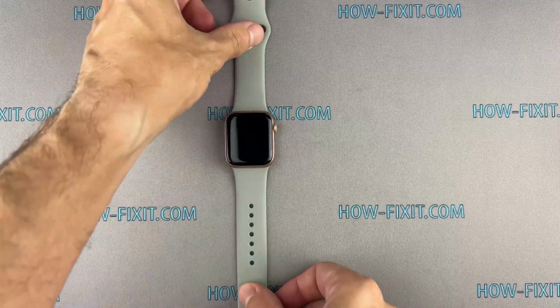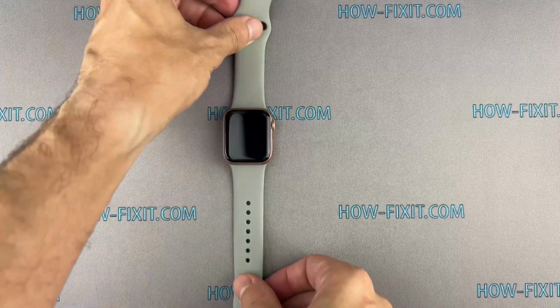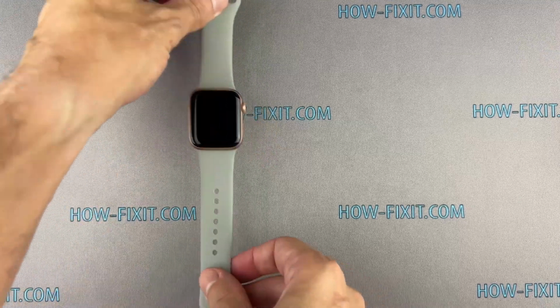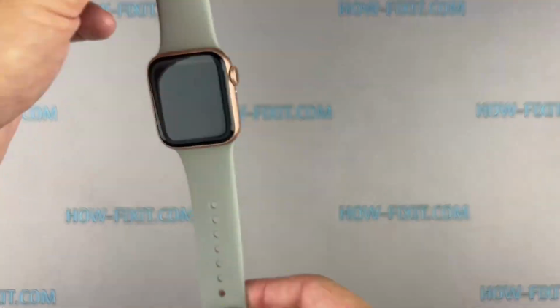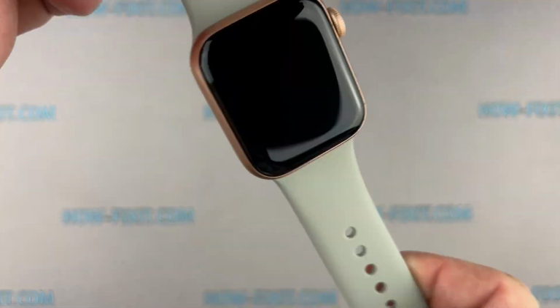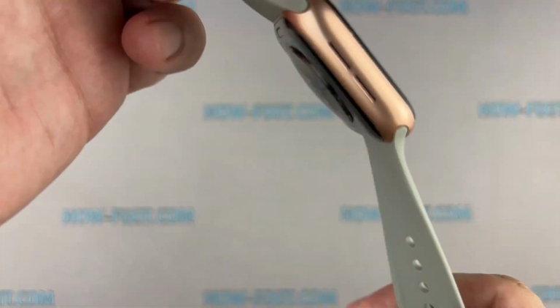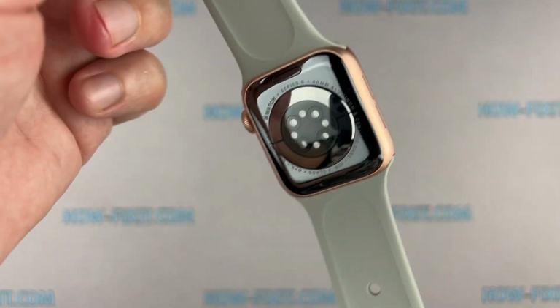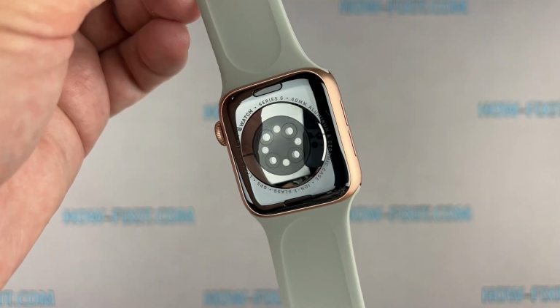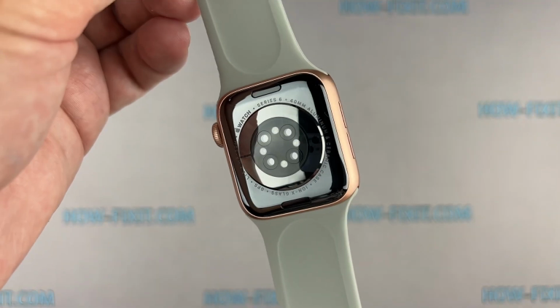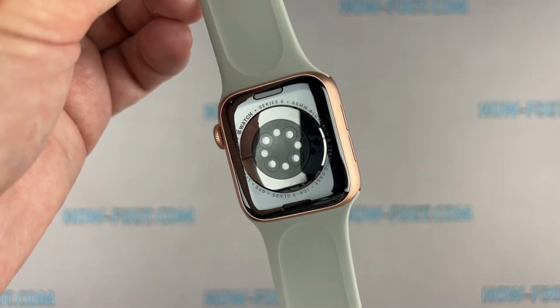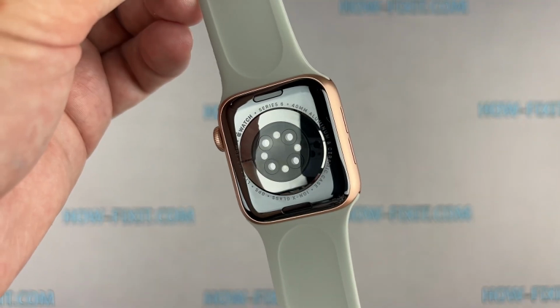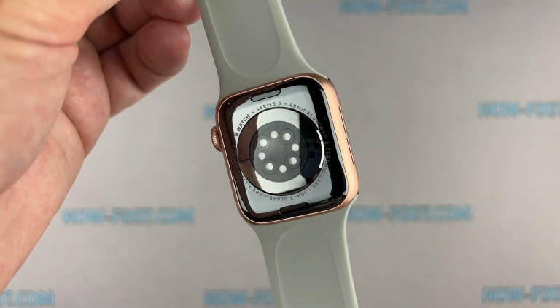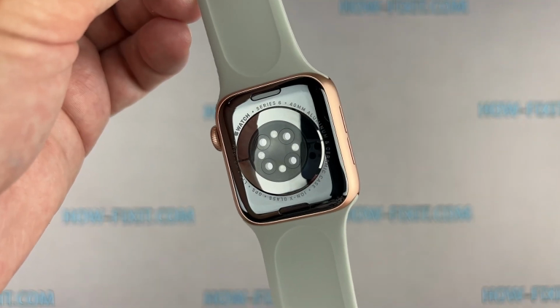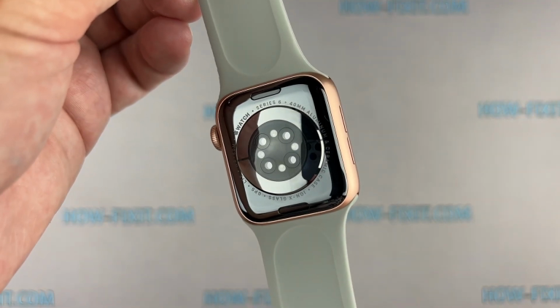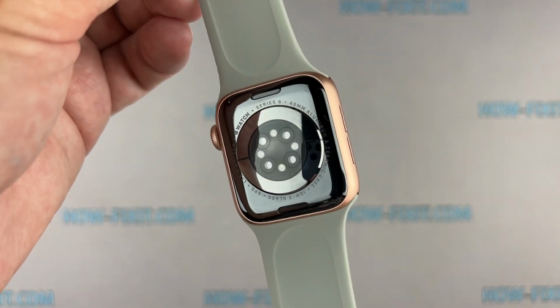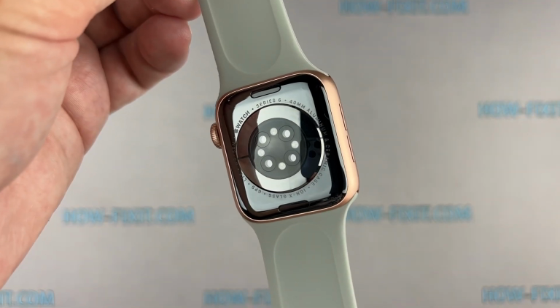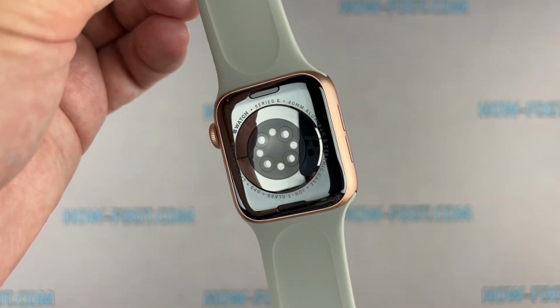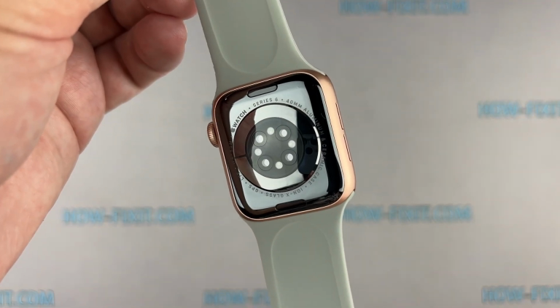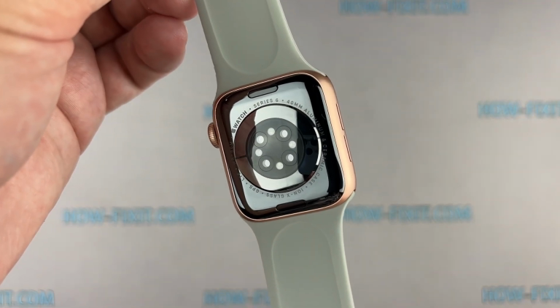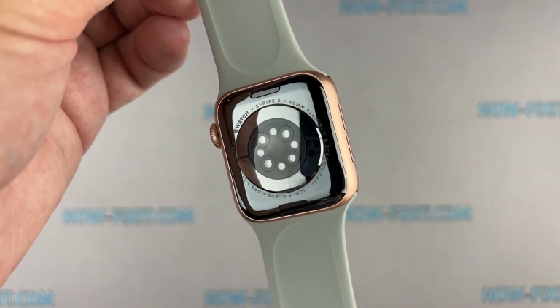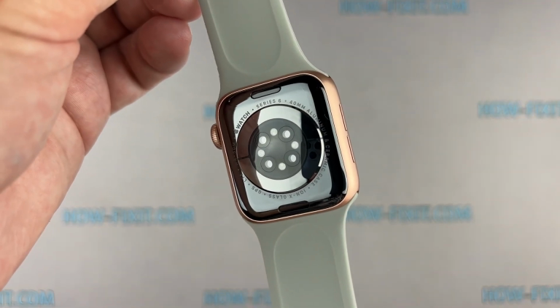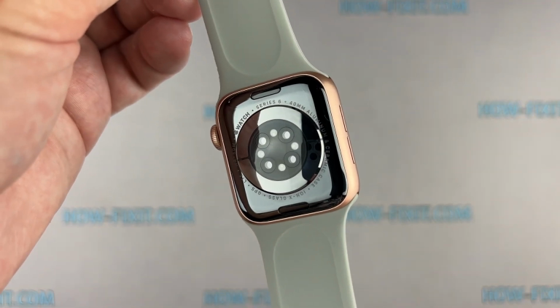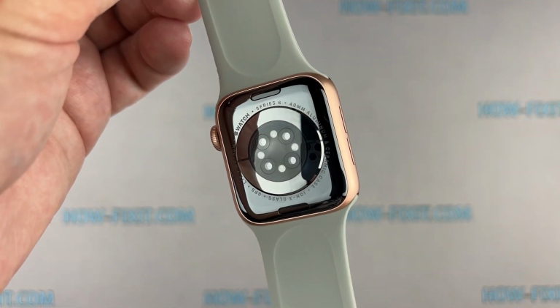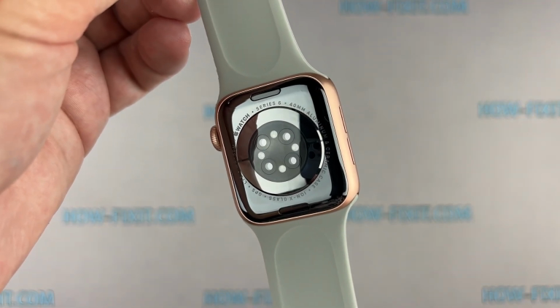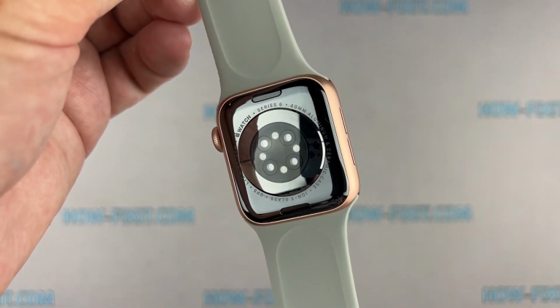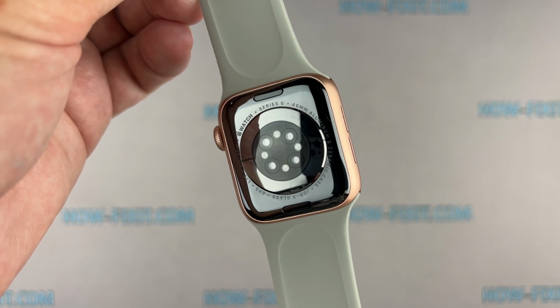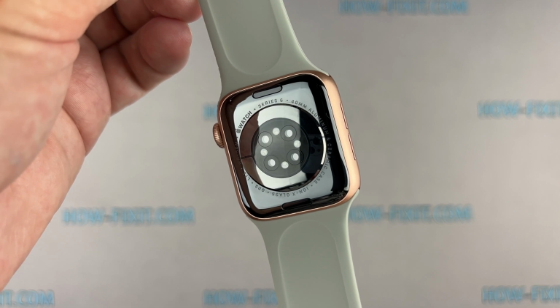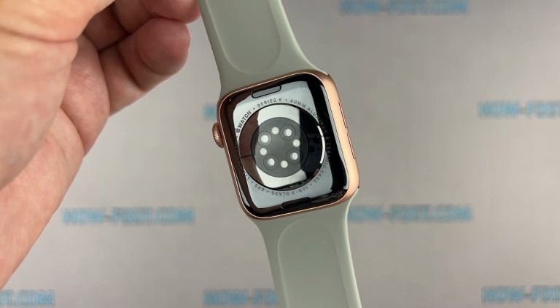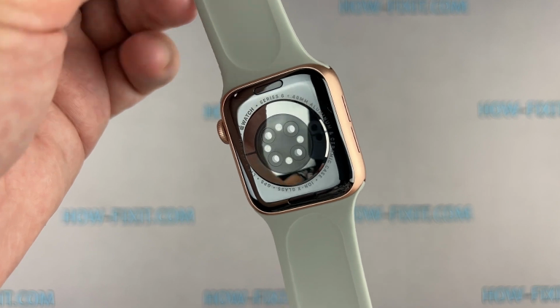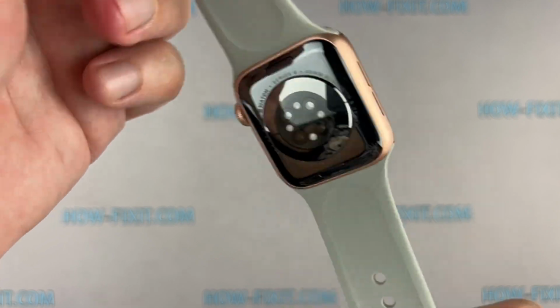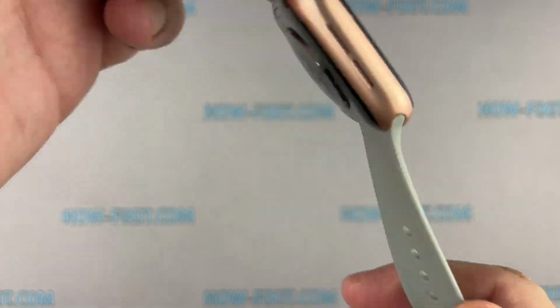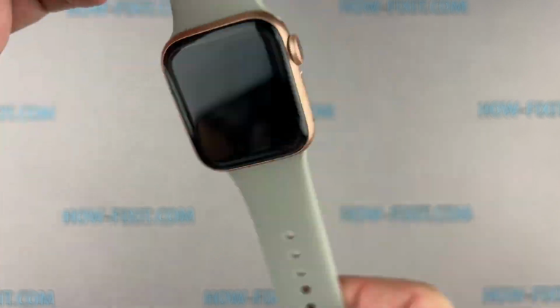Hi everyone, welcome to HowFixit. In this video guide, I'll show you how to replace the screen on the Apple Watch.